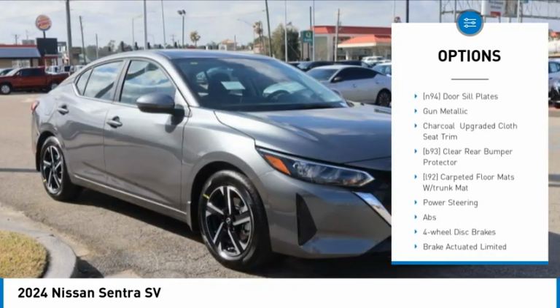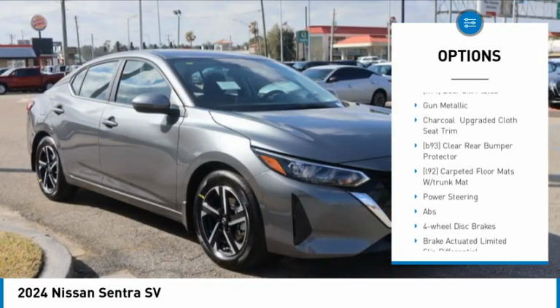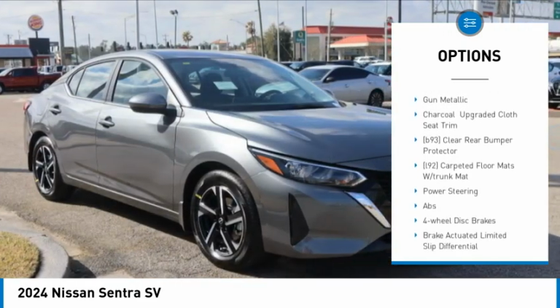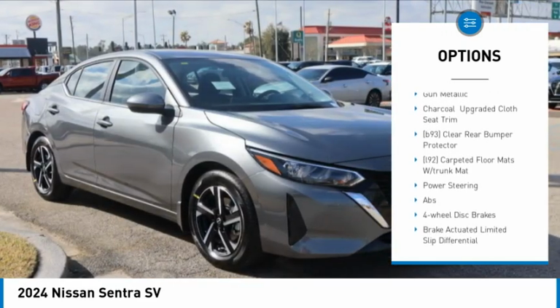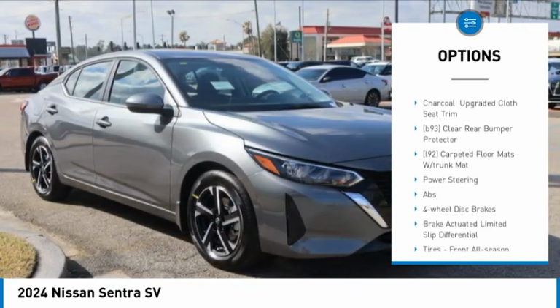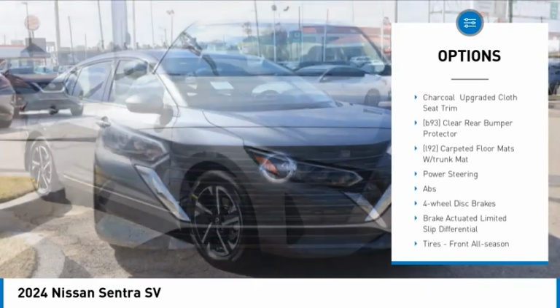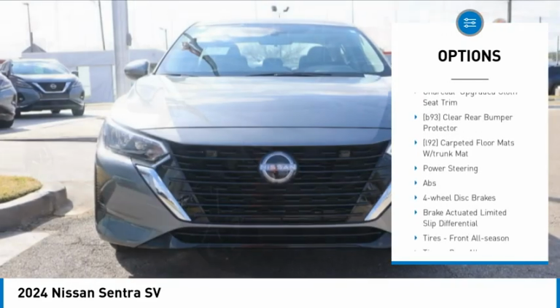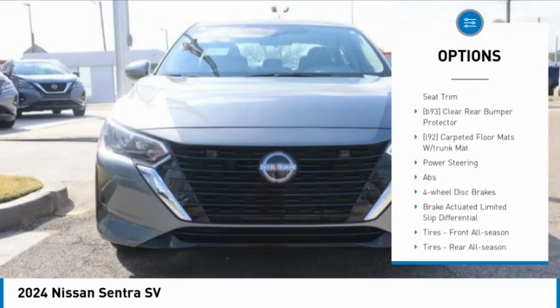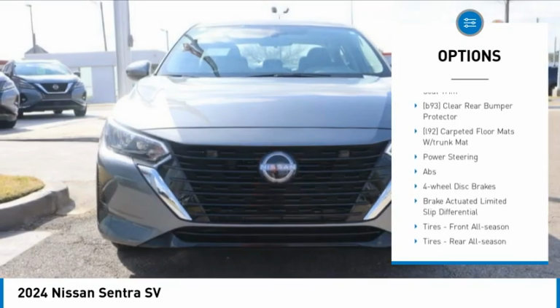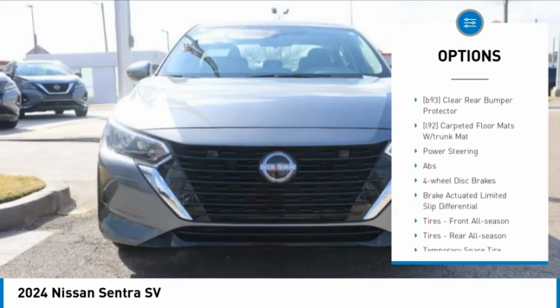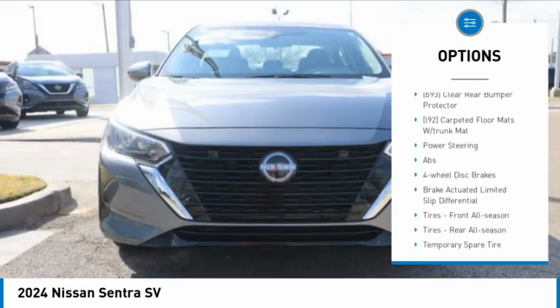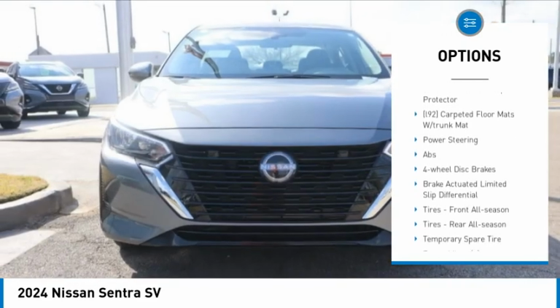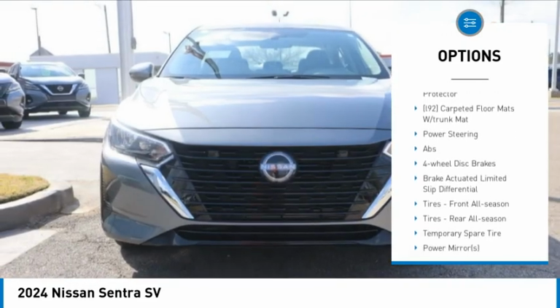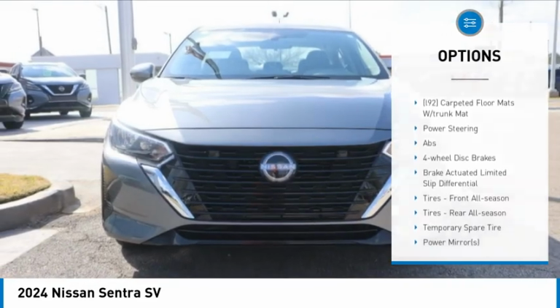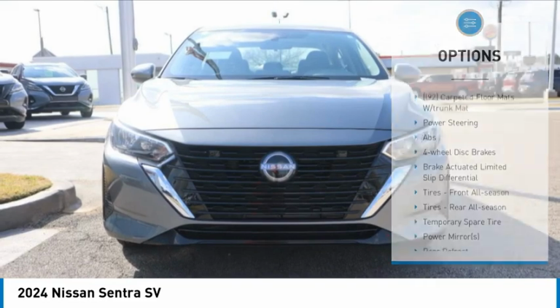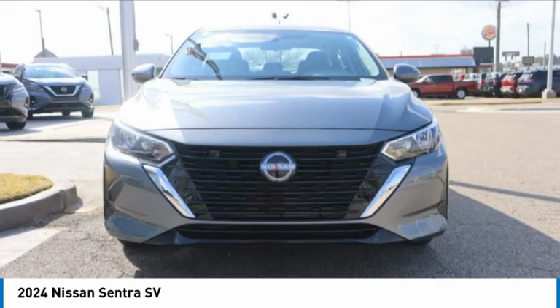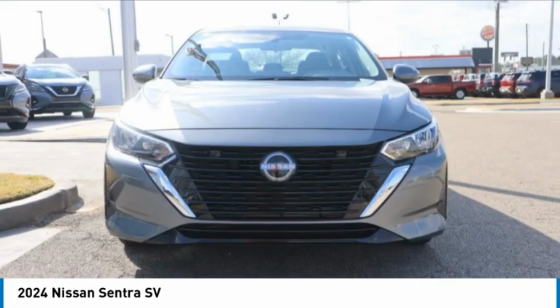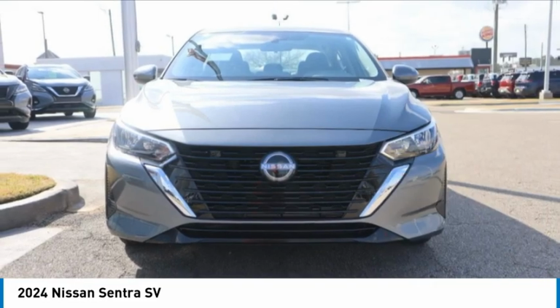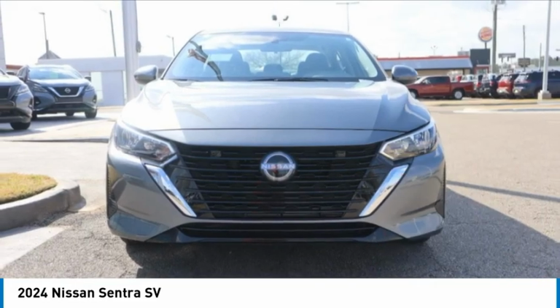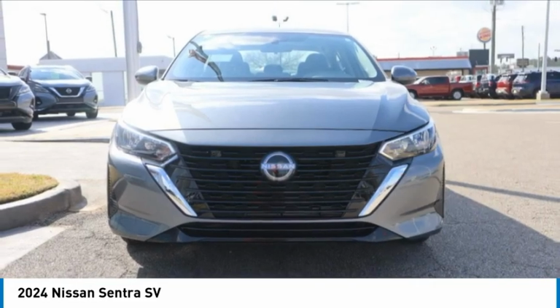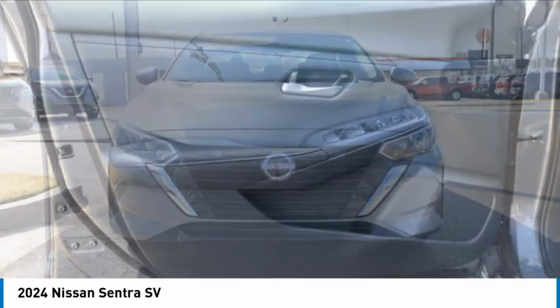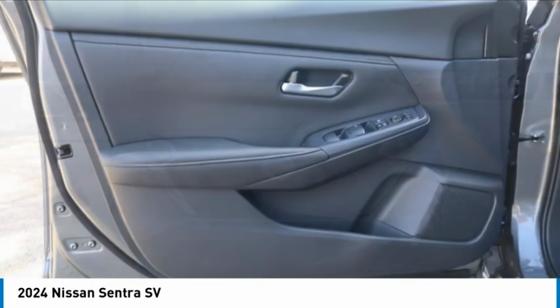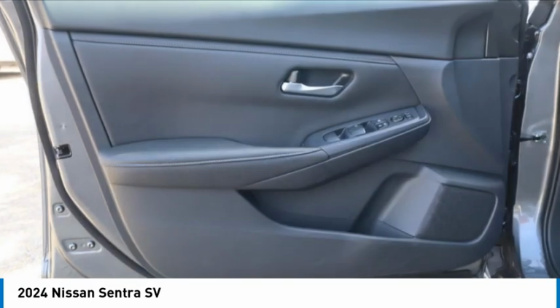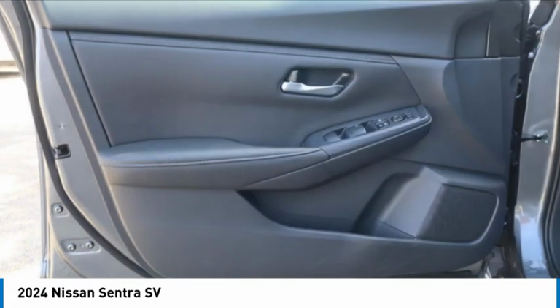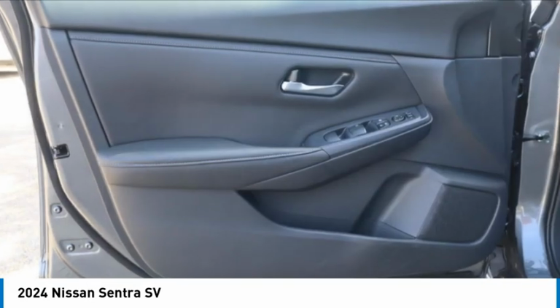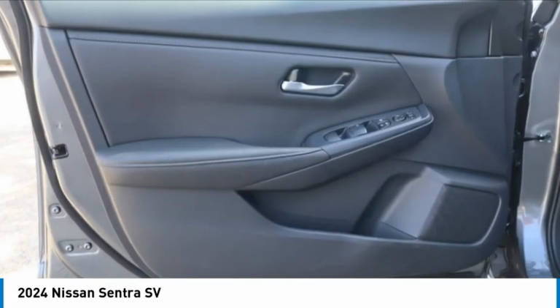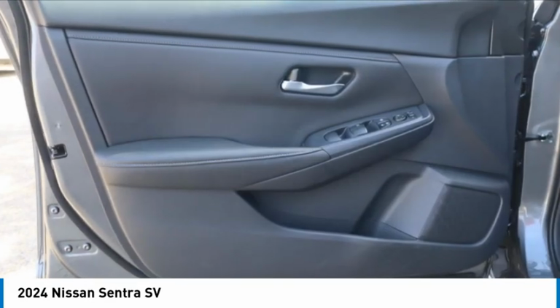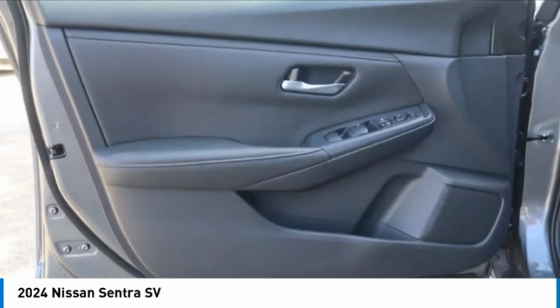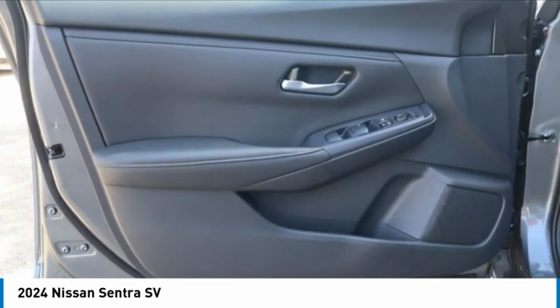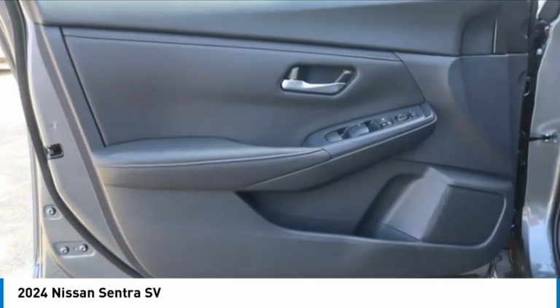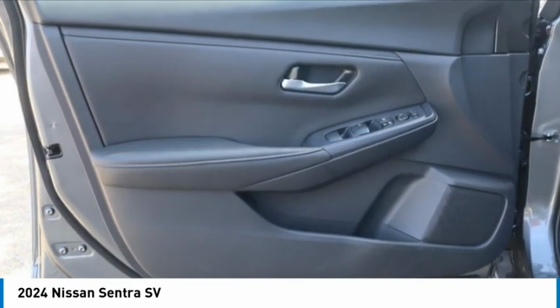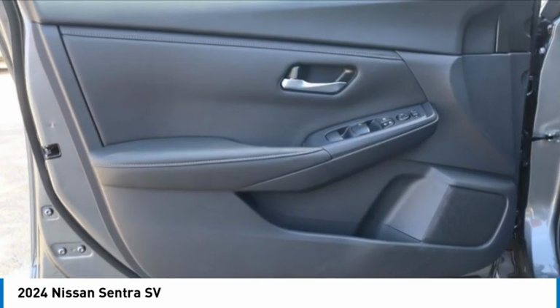Stability control, four-wheel disc brakes, front-wheel drive, rear parking aid, remote trunk release.